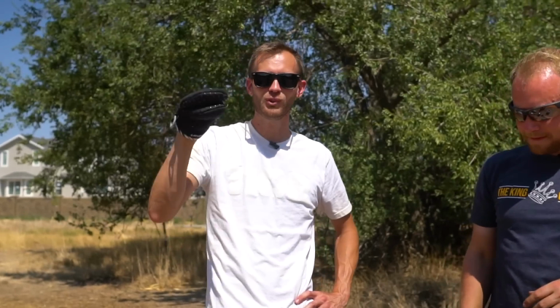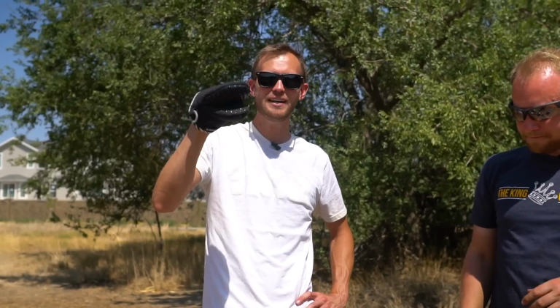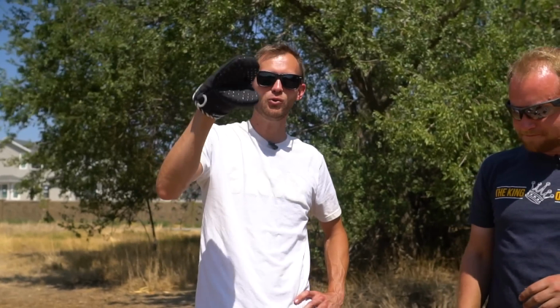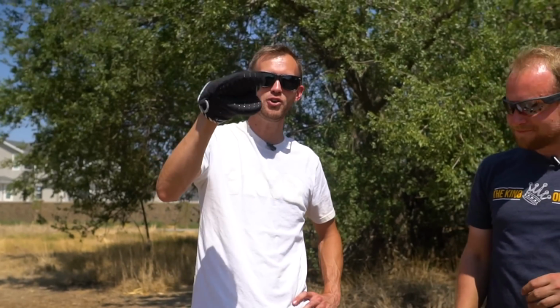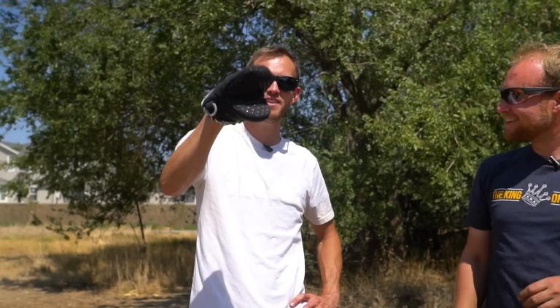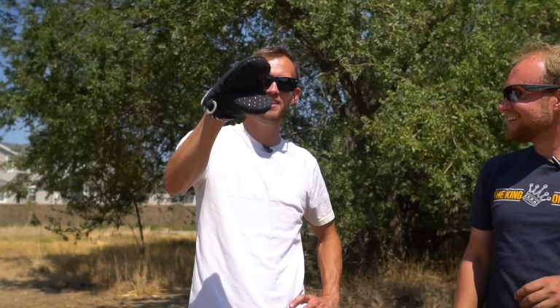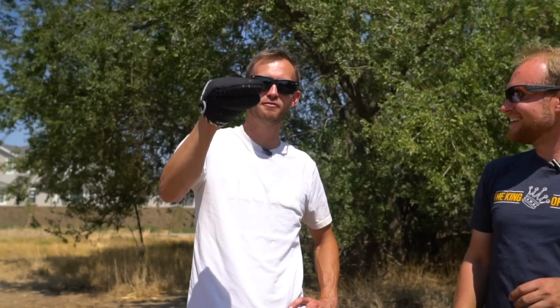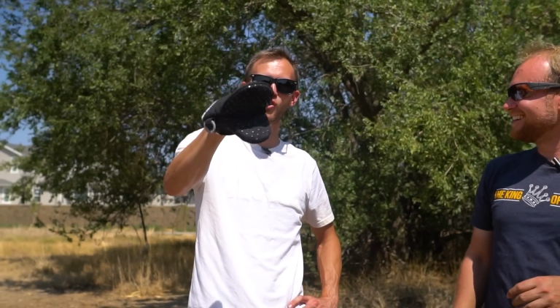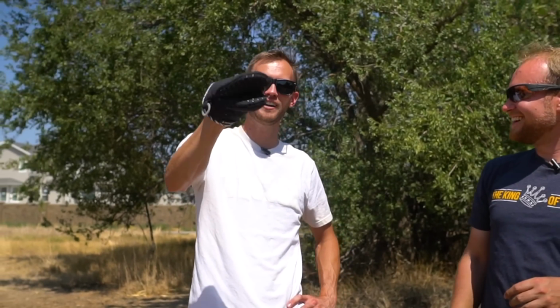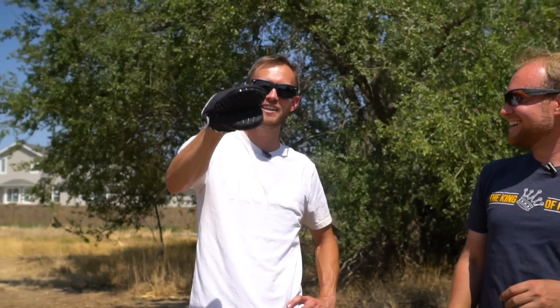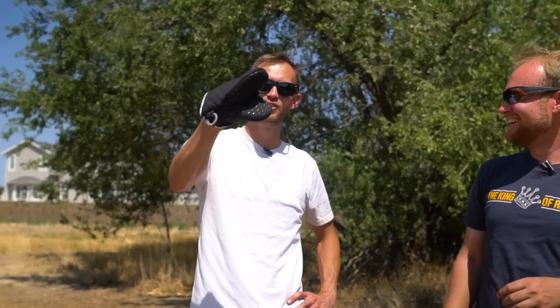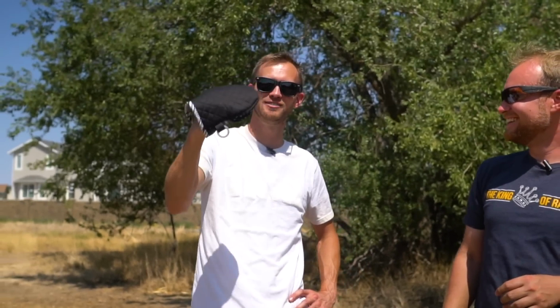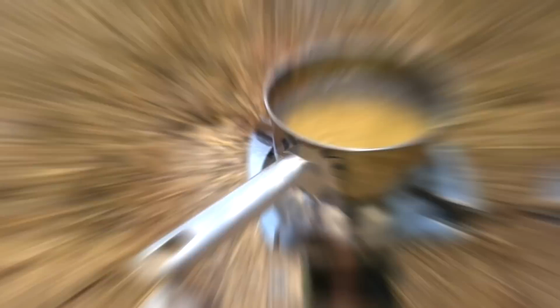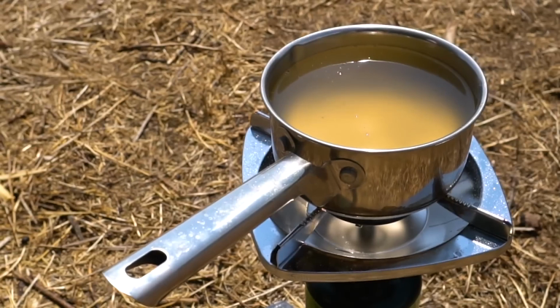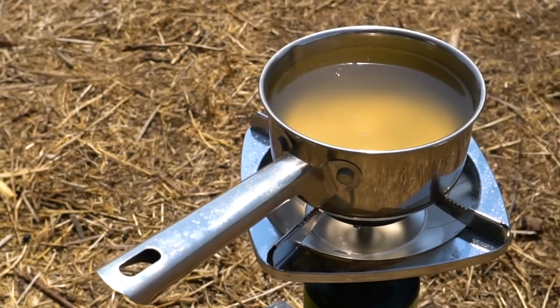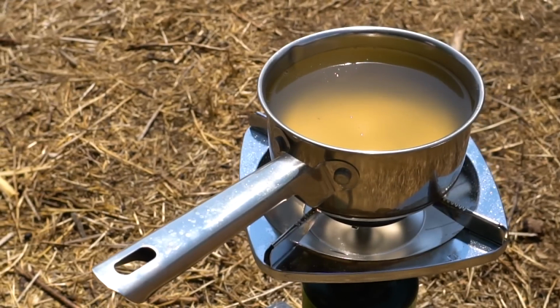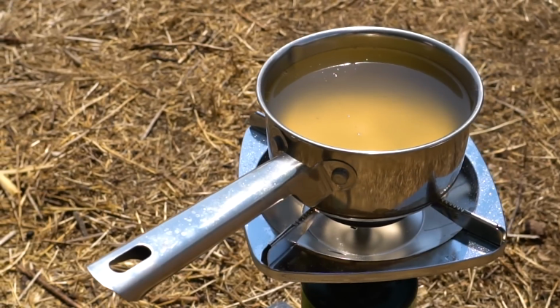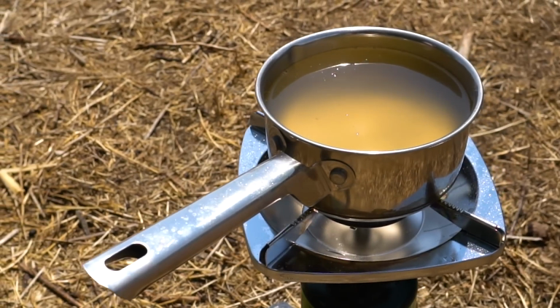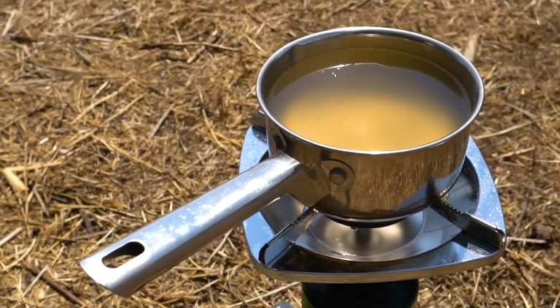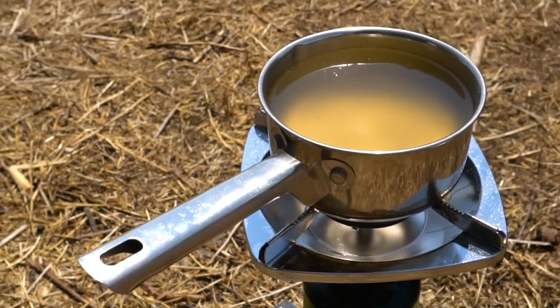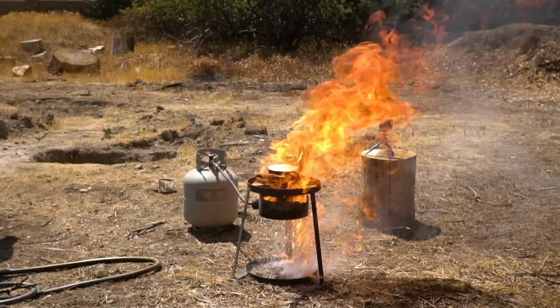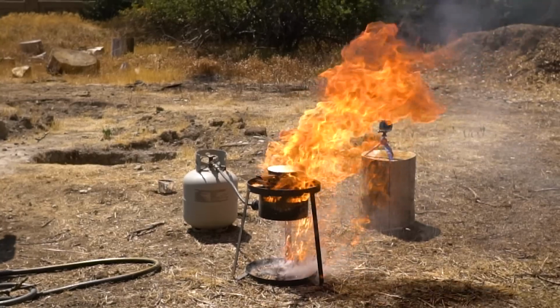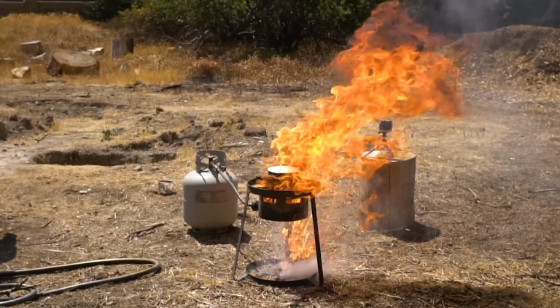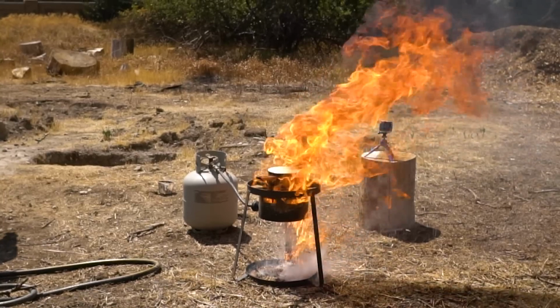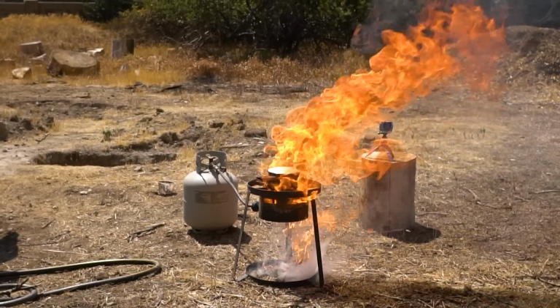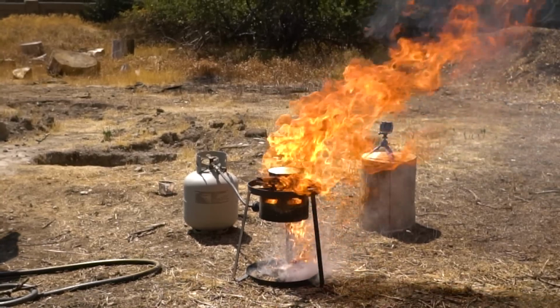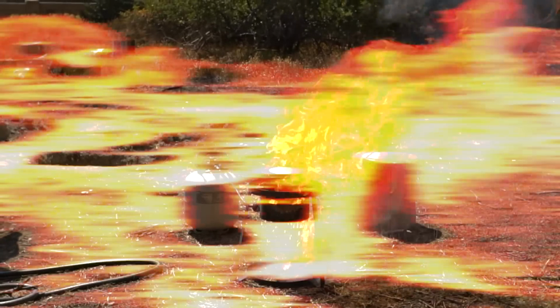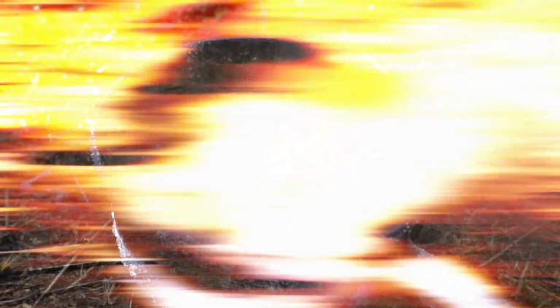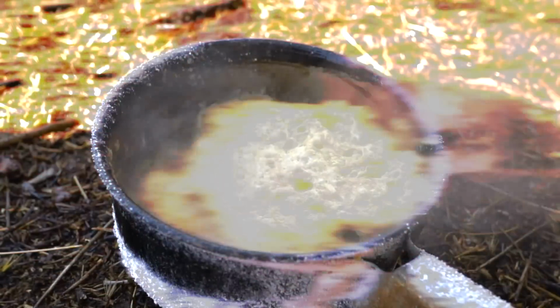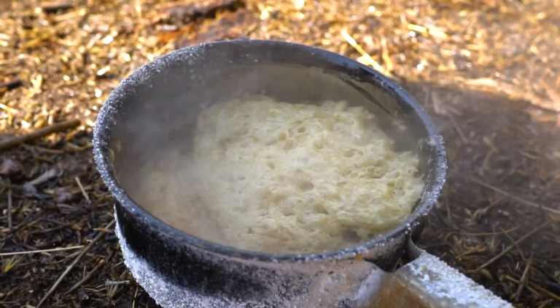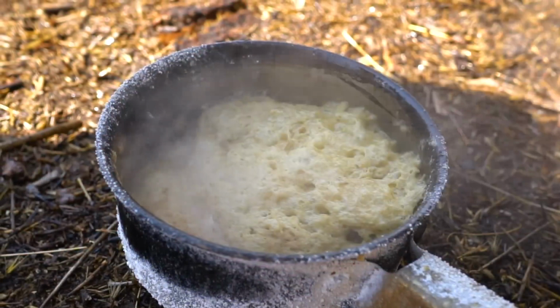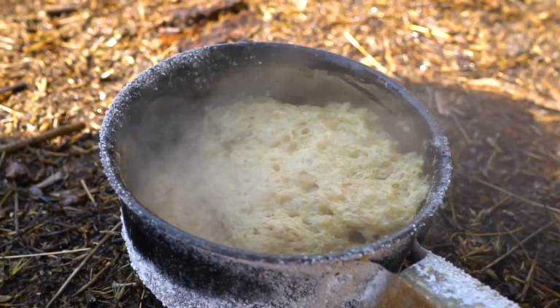Hi-ho, Kermit the Frog here. In today's video, we're gonna see if we can turn a grease fire into a bar of soap.